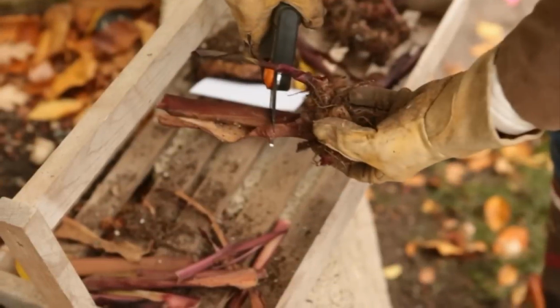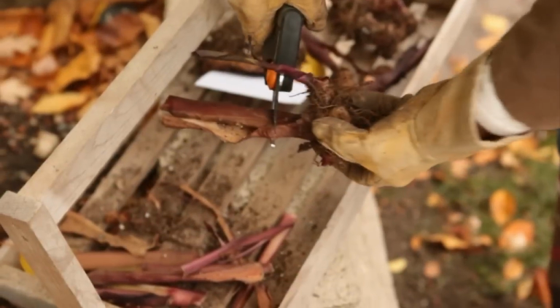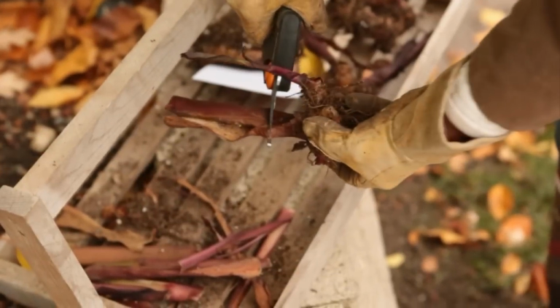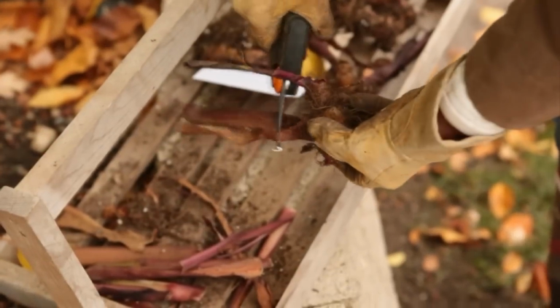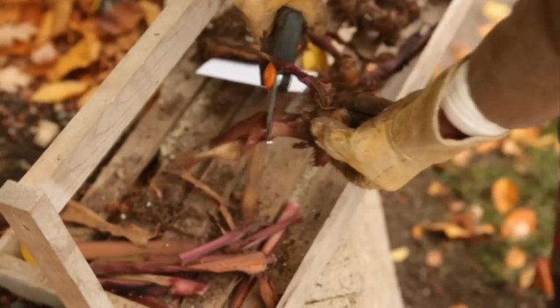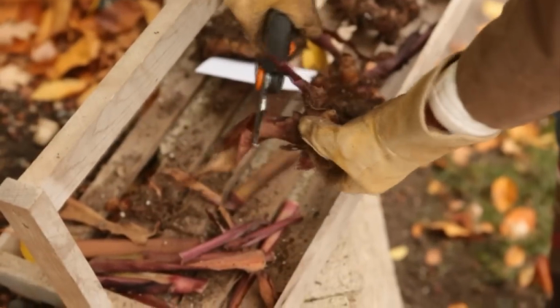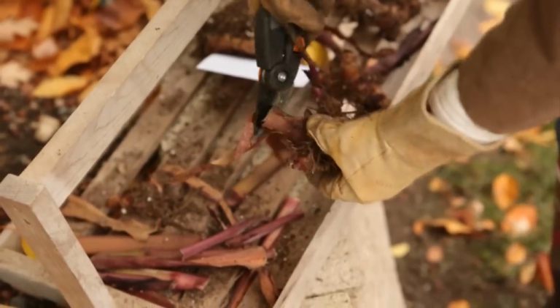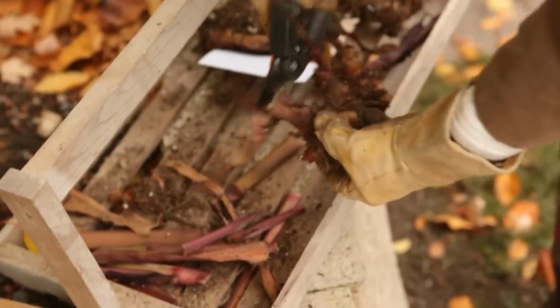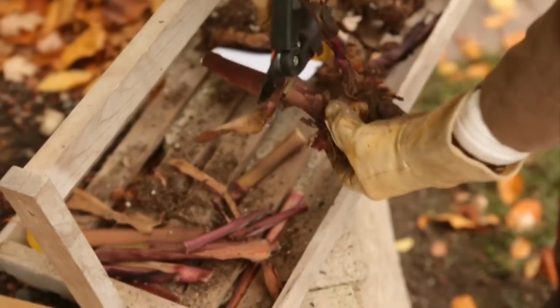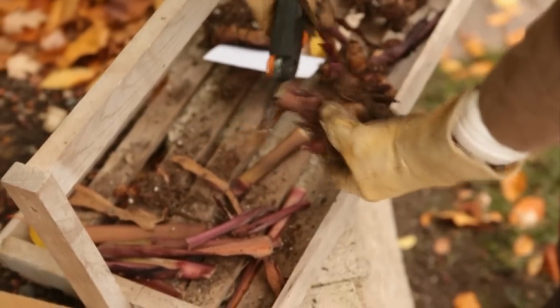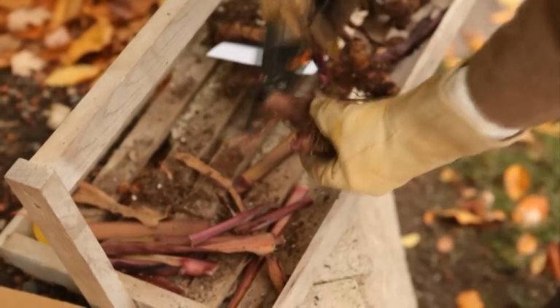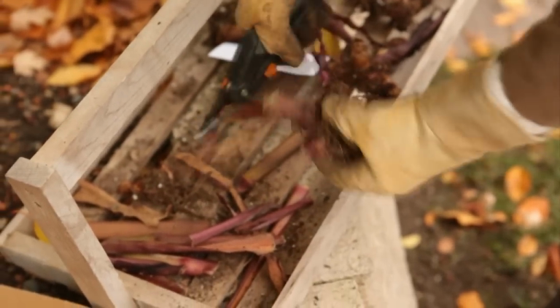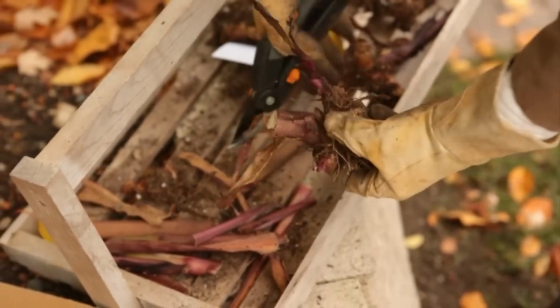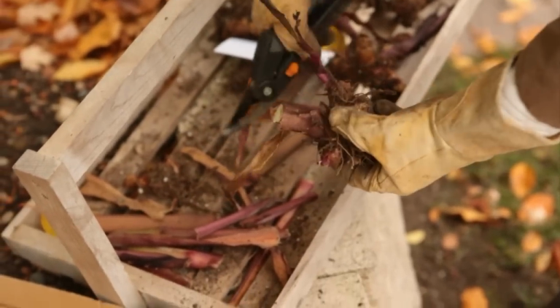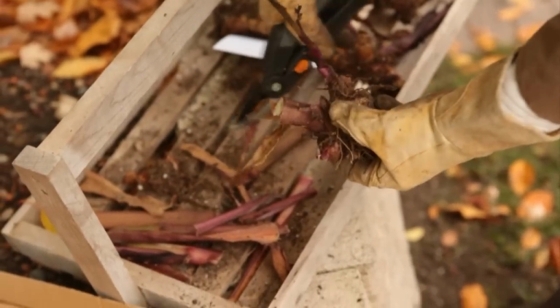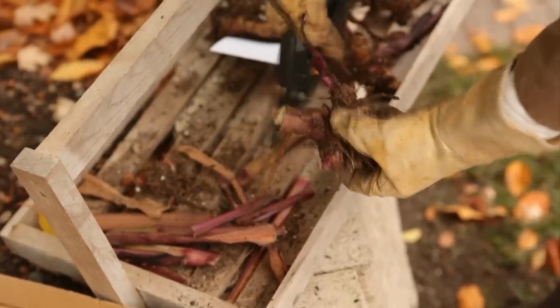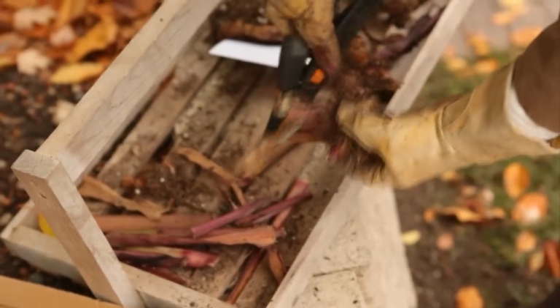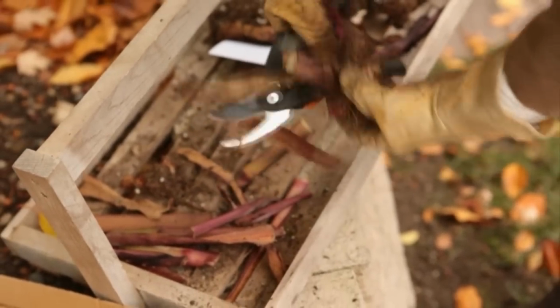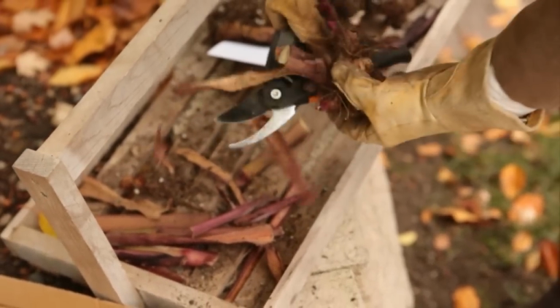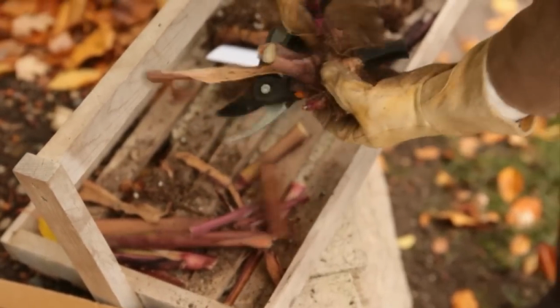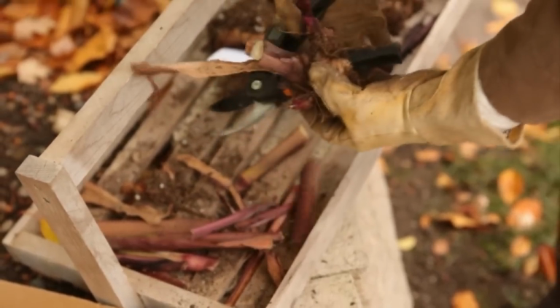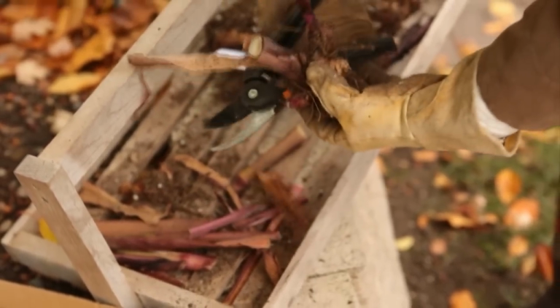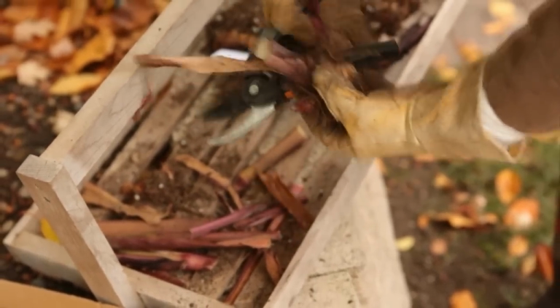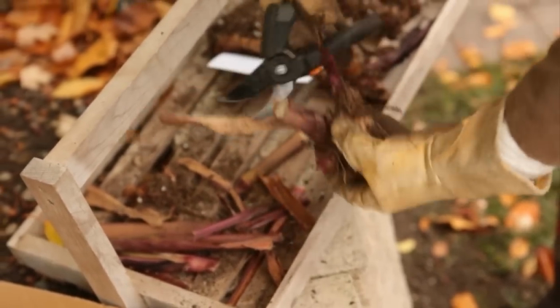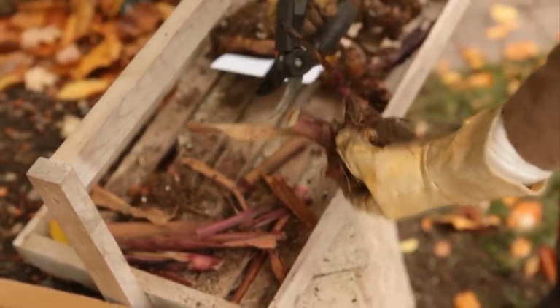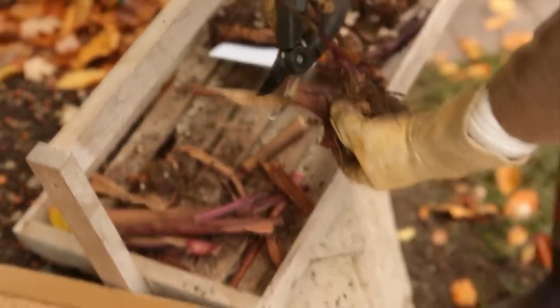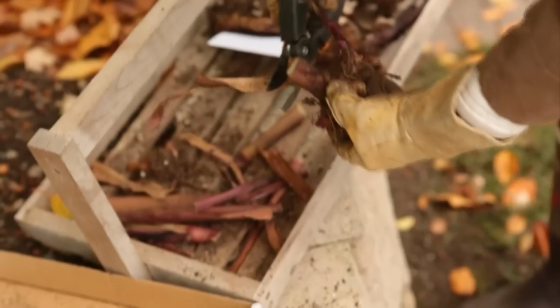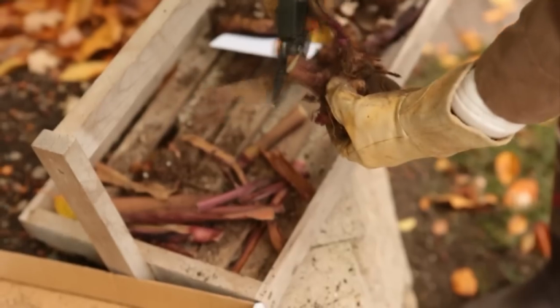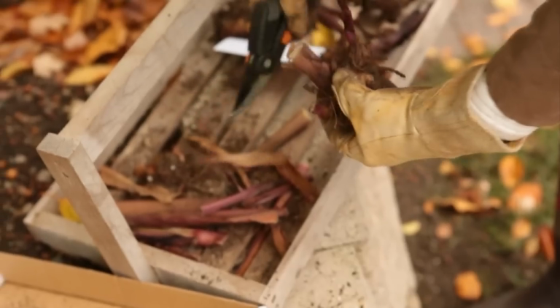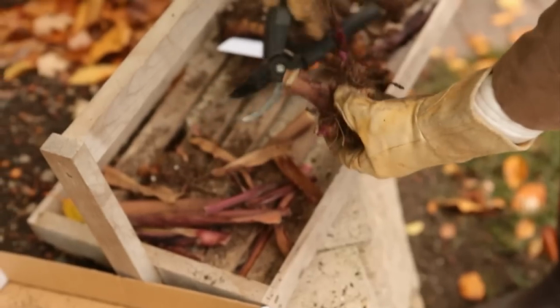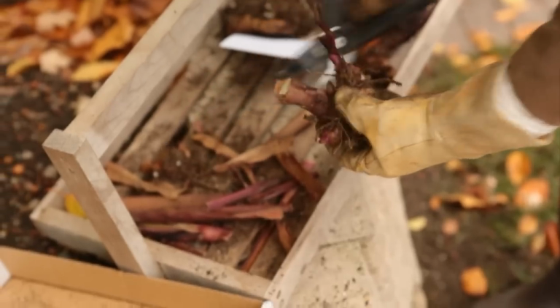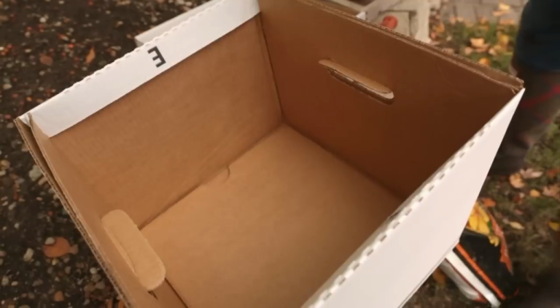Once the clump is cured for a week, cut the top growth from the rhizomes, leaving 1-2 inches of stem.